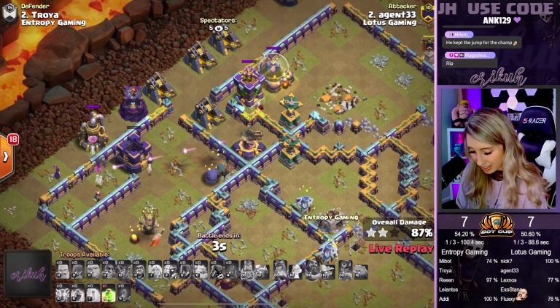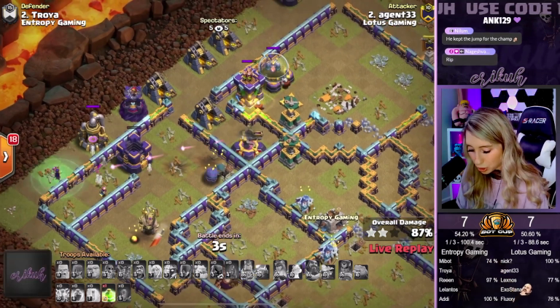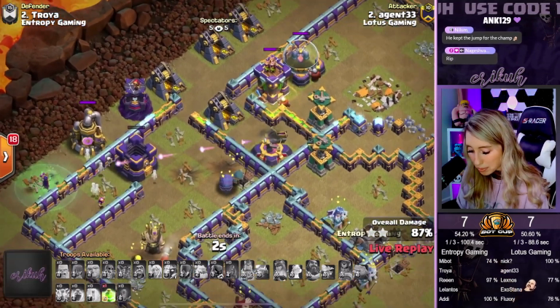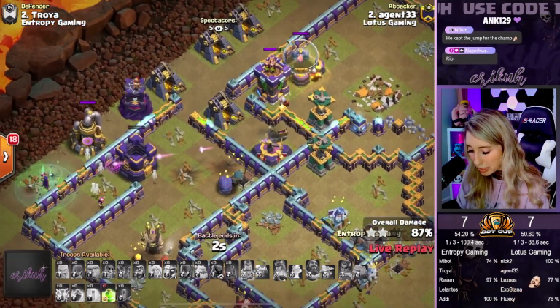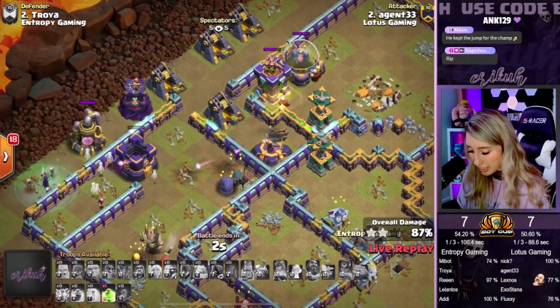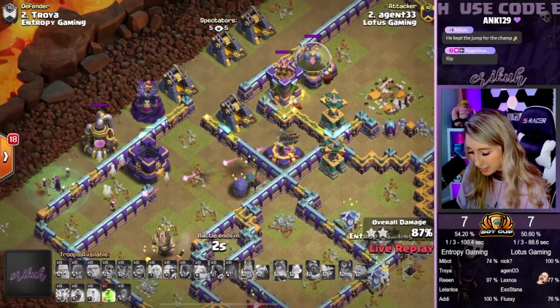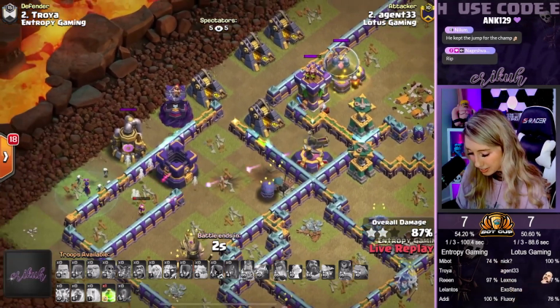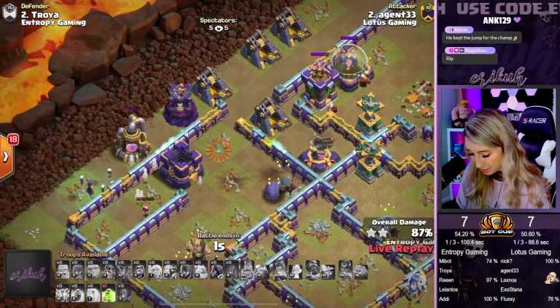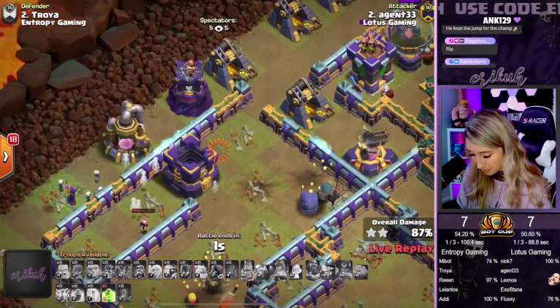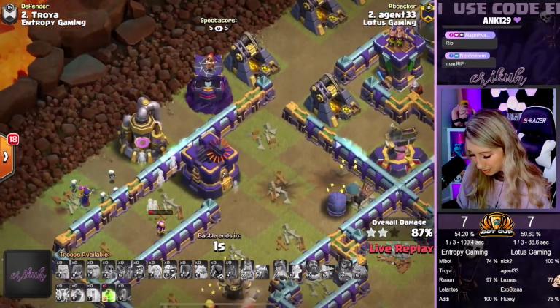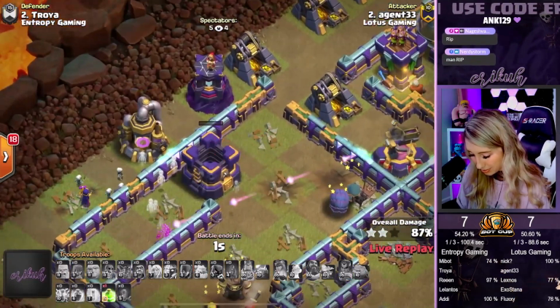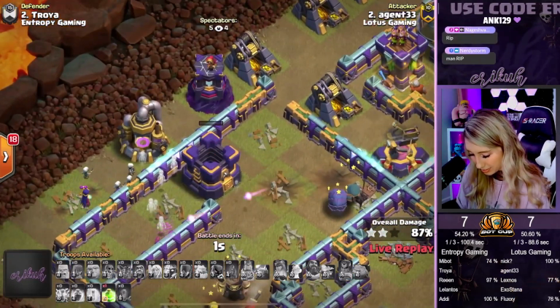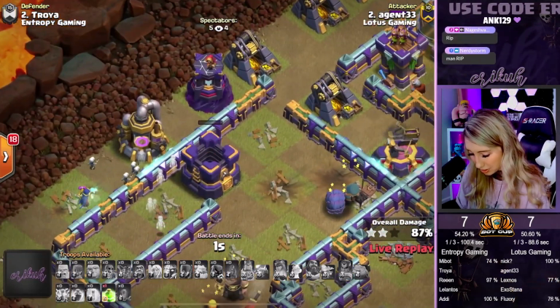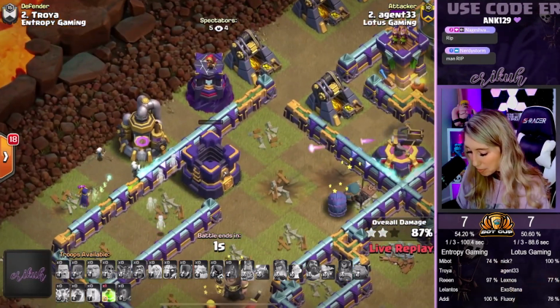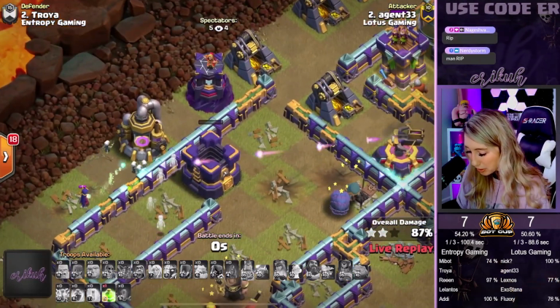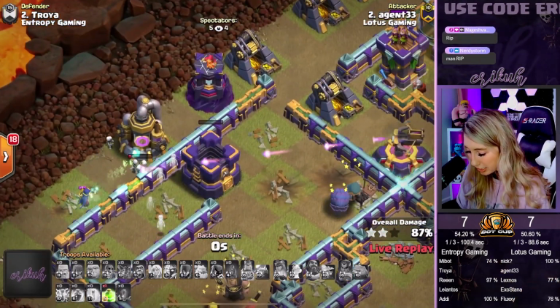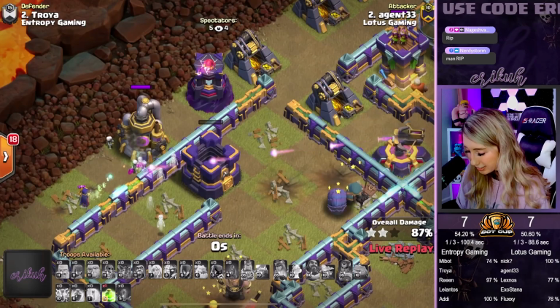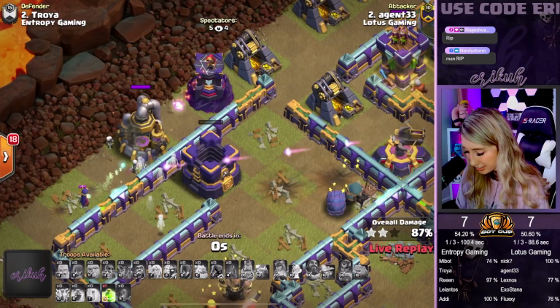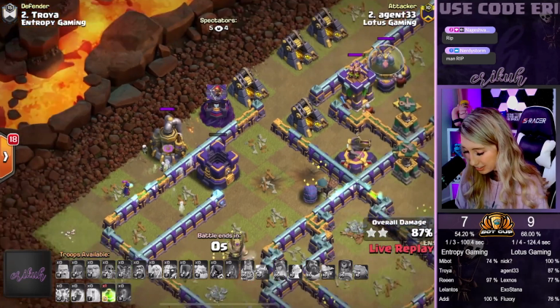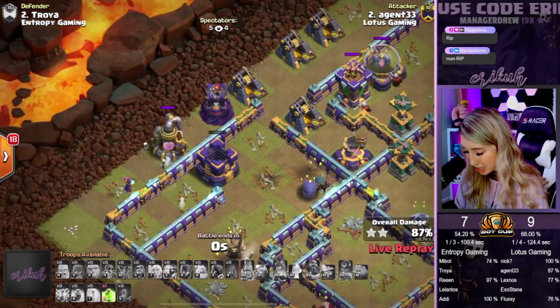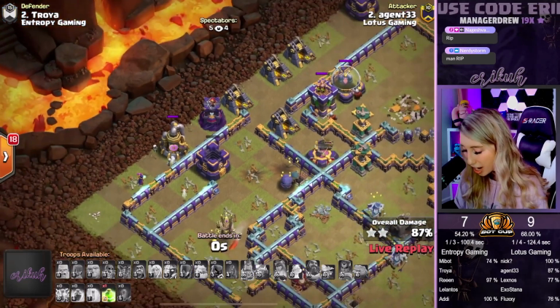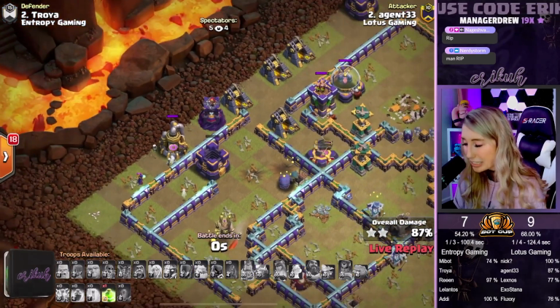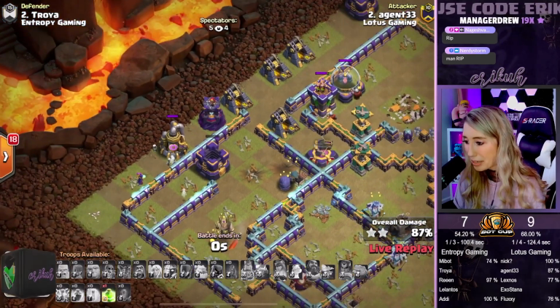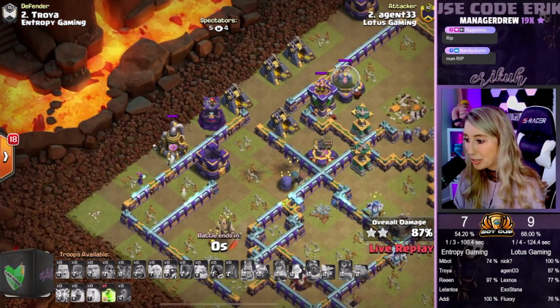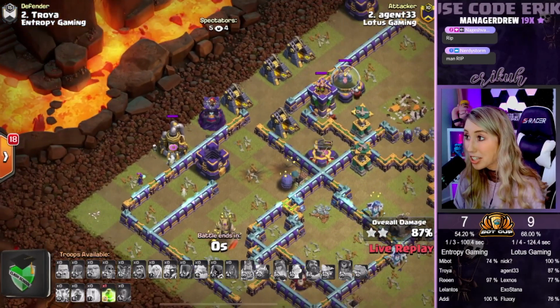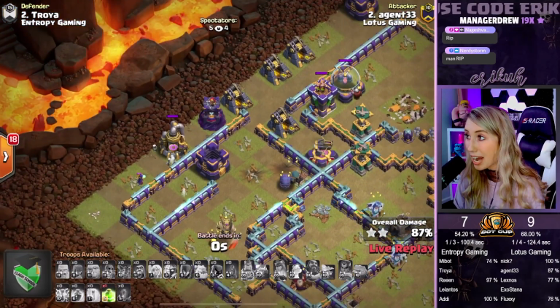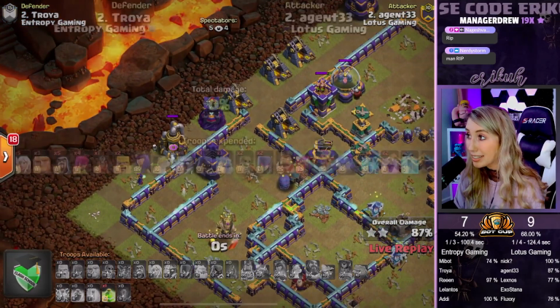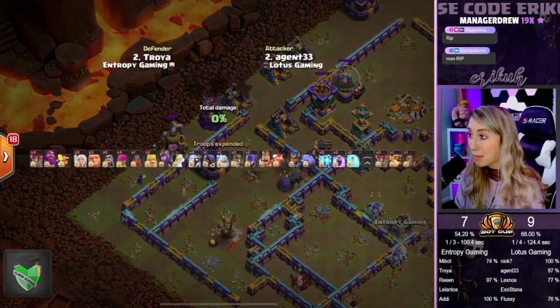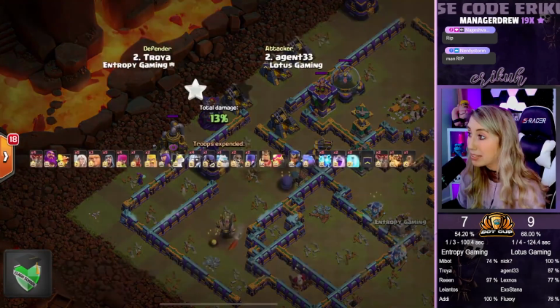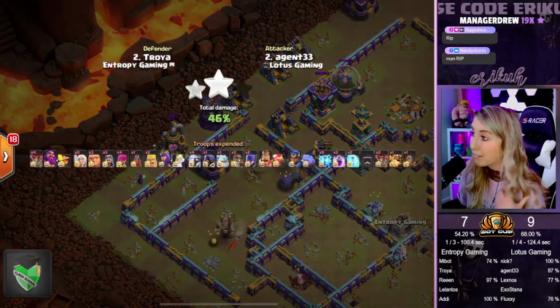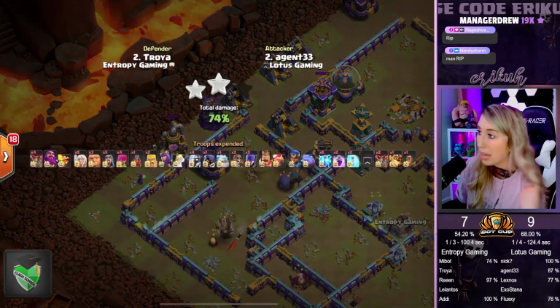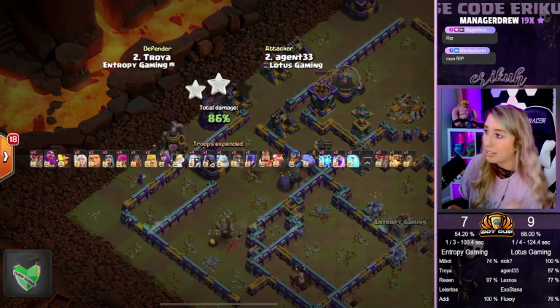Jump the Witches — it's going to be a 2-star 87% from Agent for Lotus Gaming.